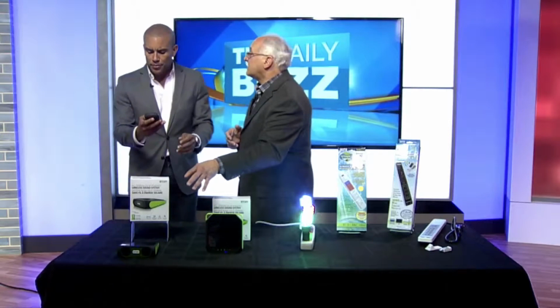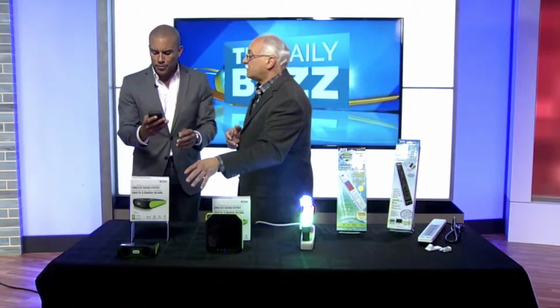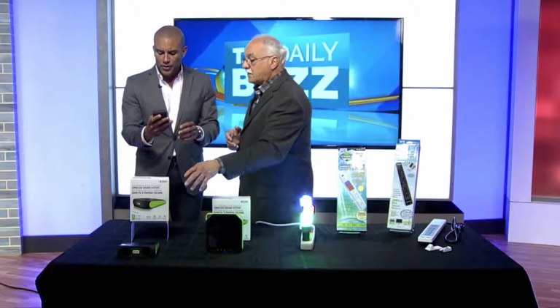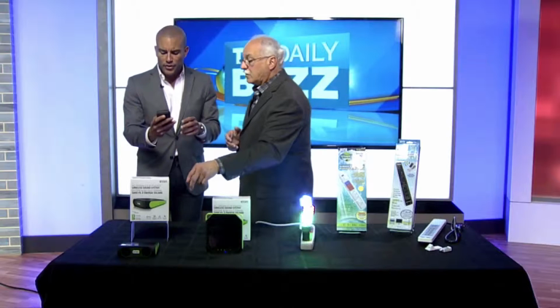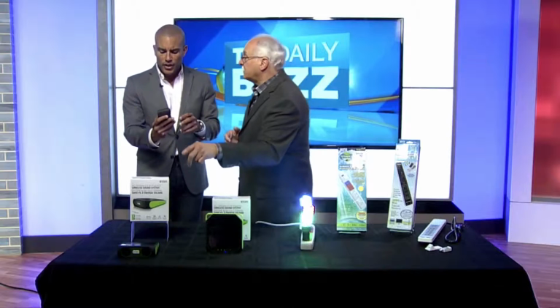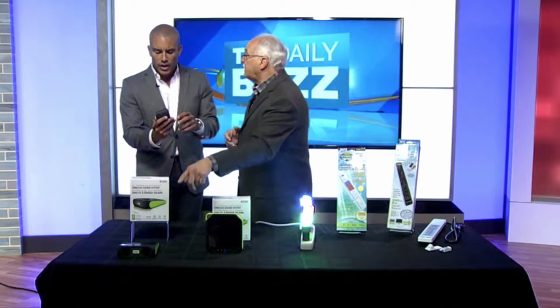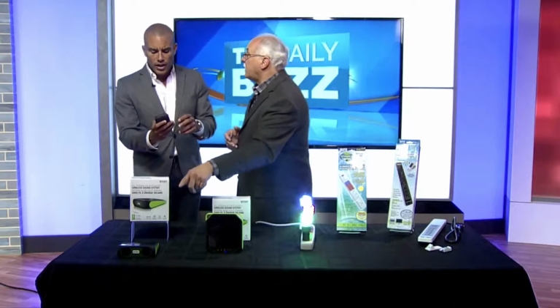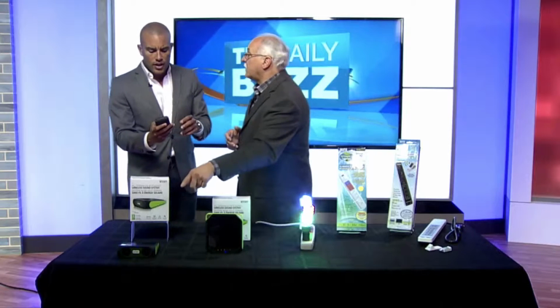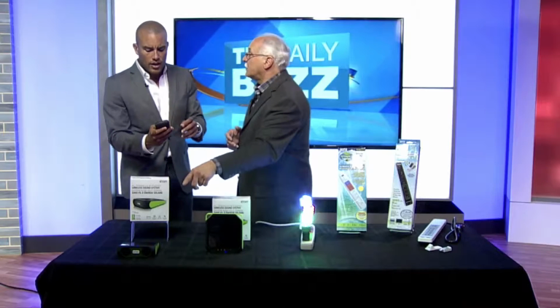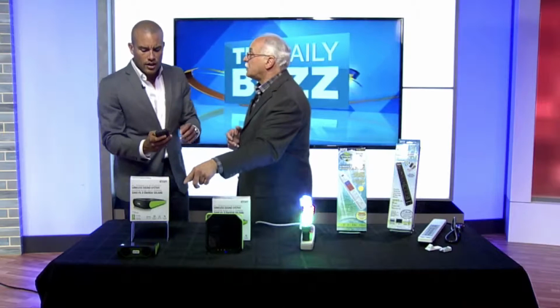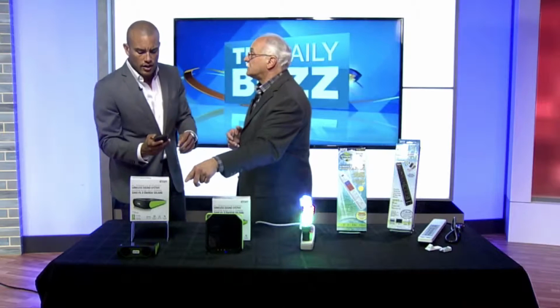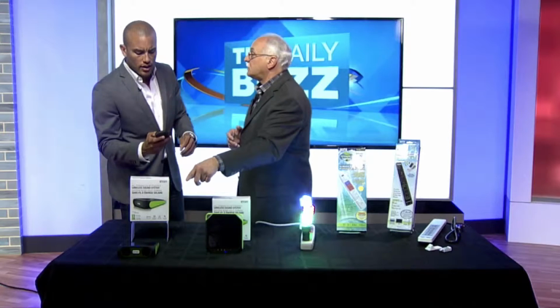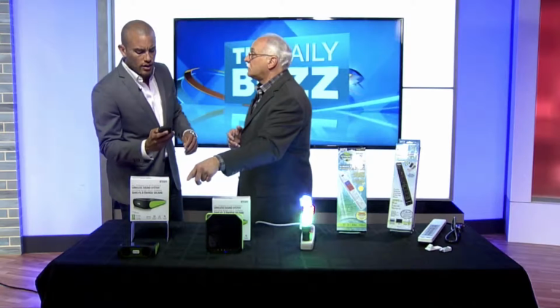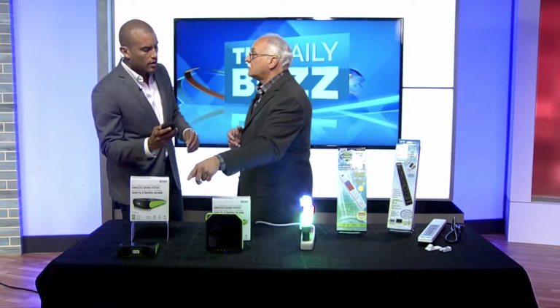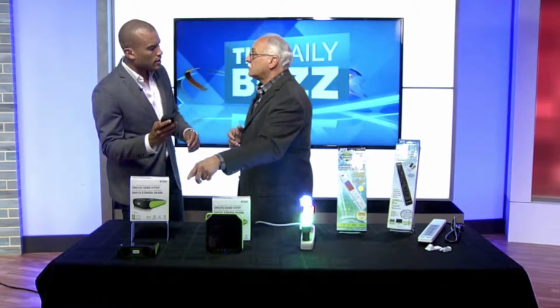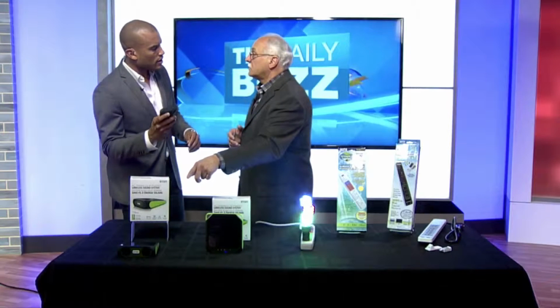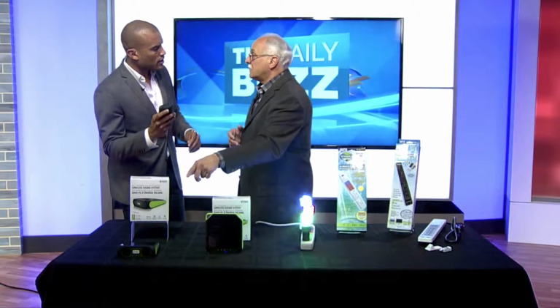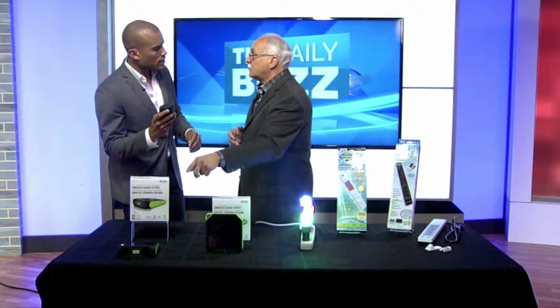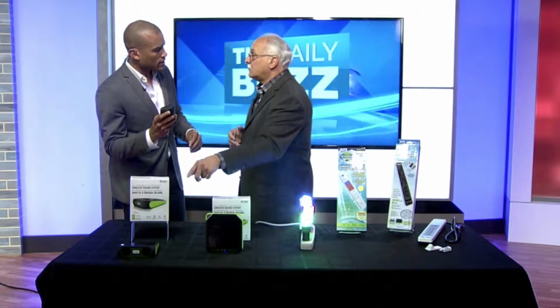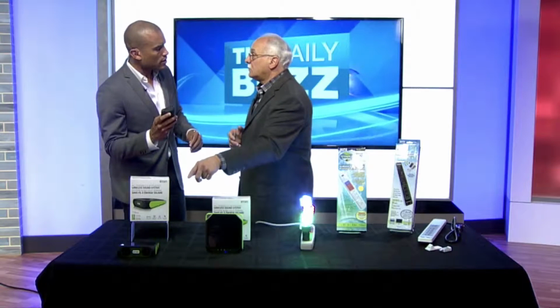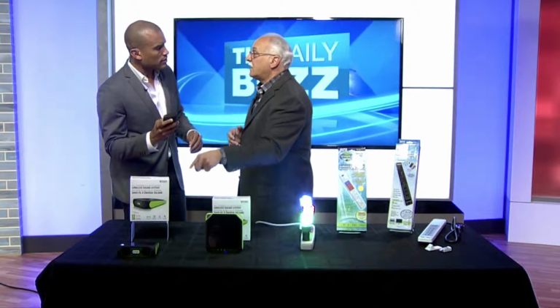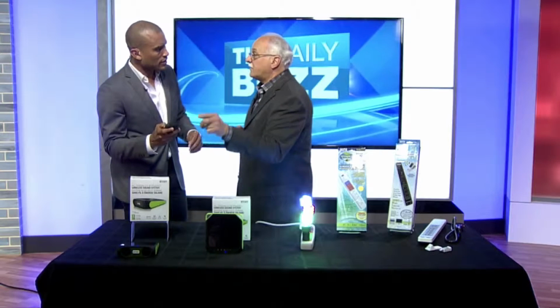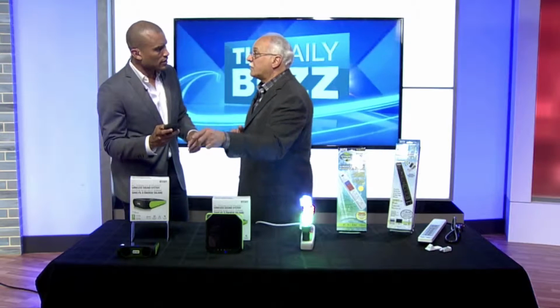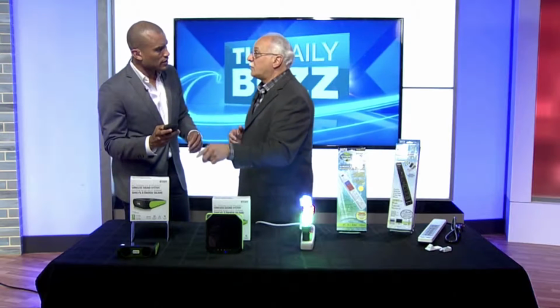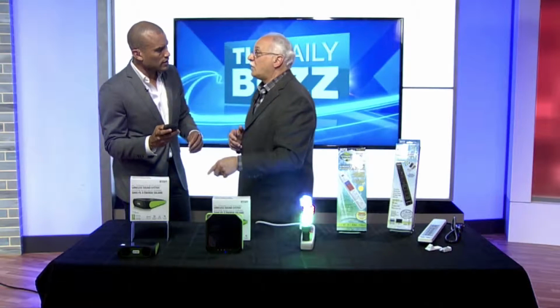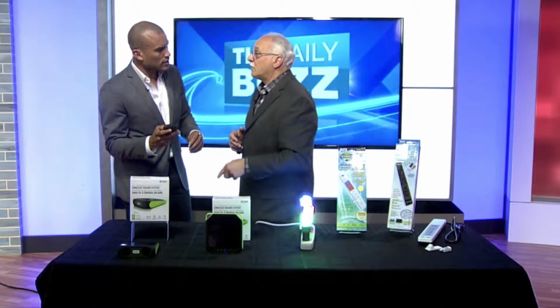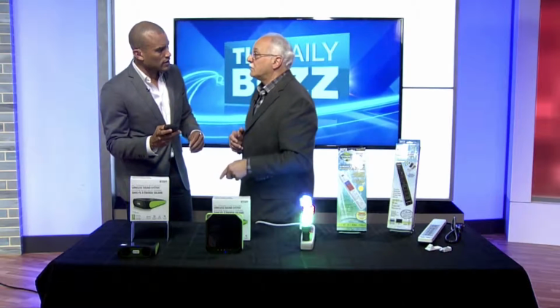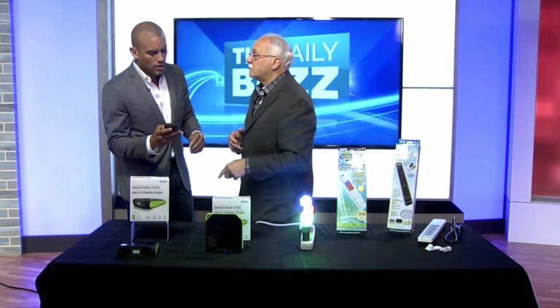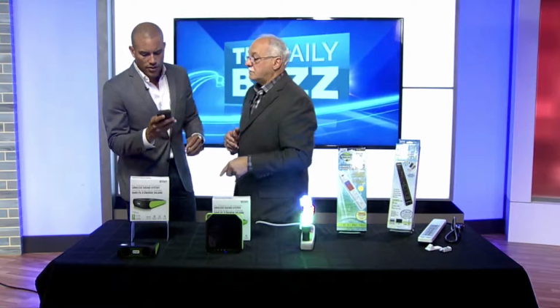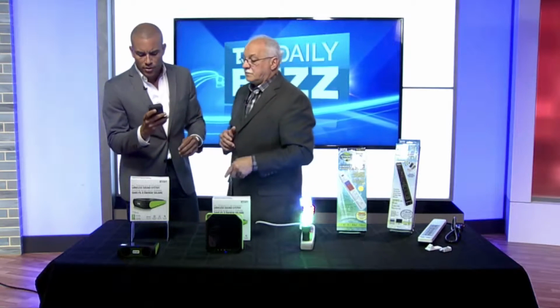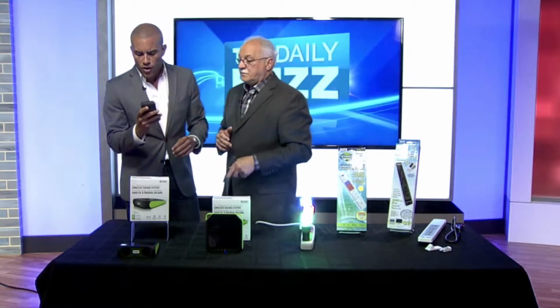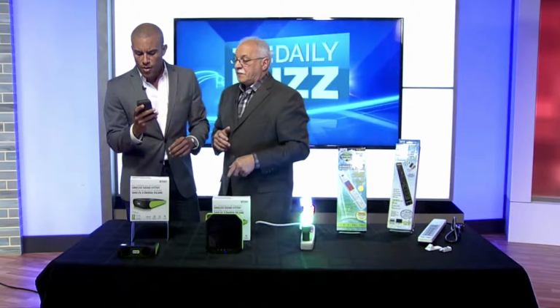Lithium-ion, rechargeable. Isn't that cool? And available at Walmart.